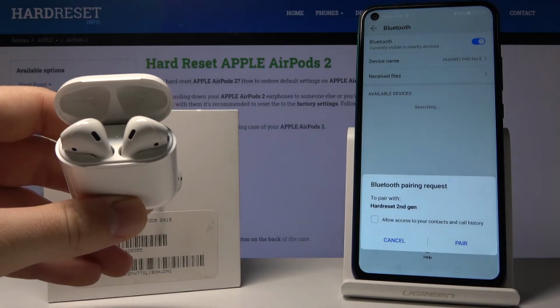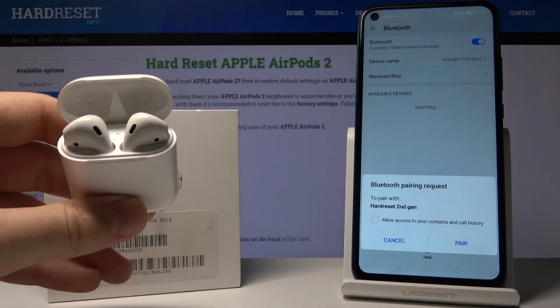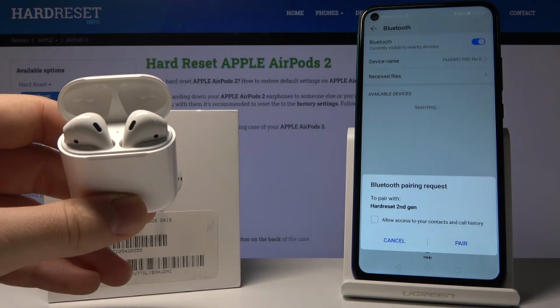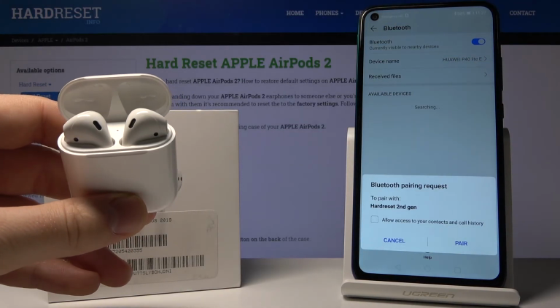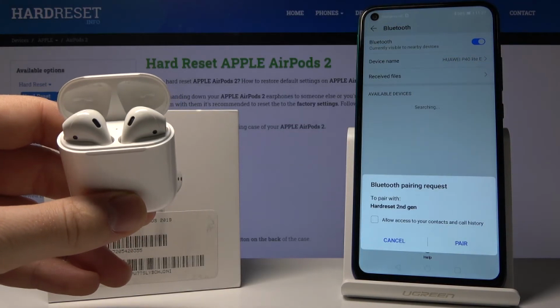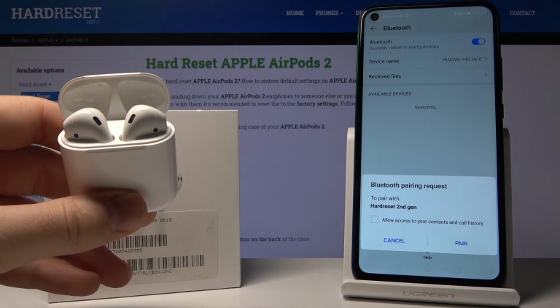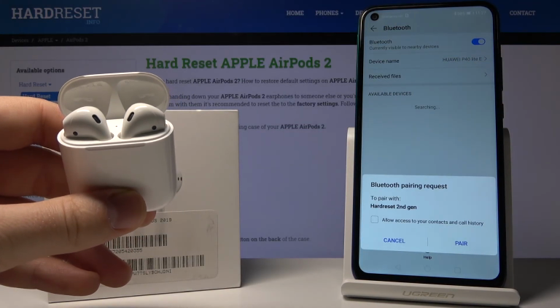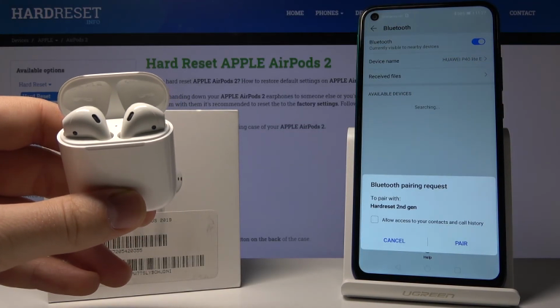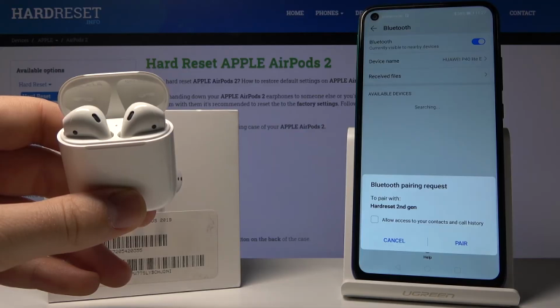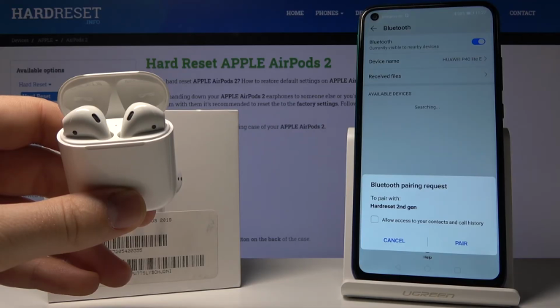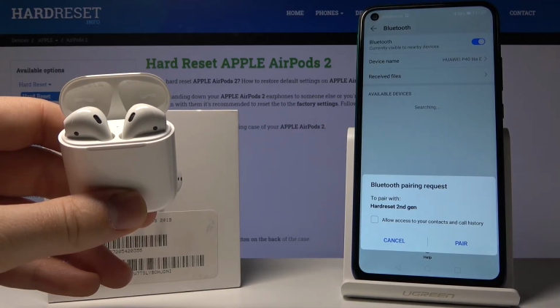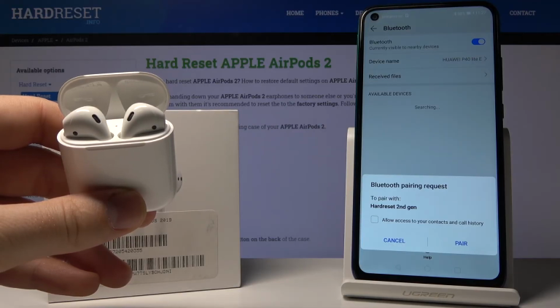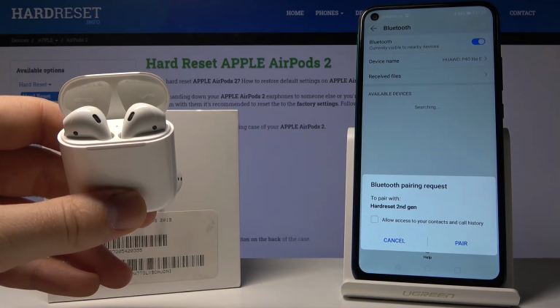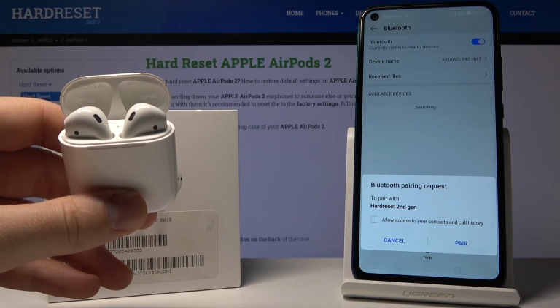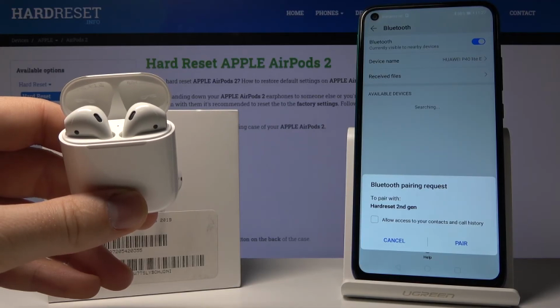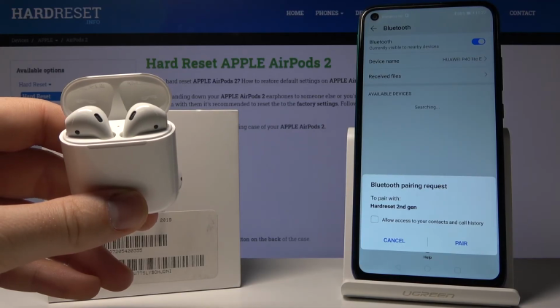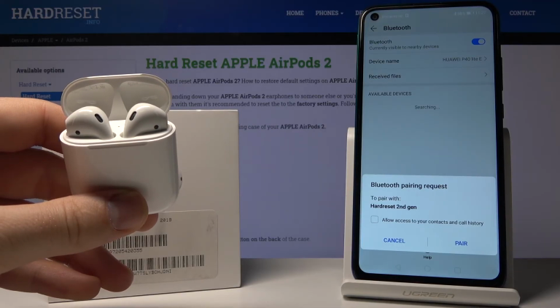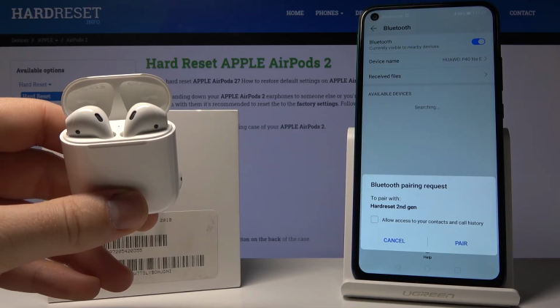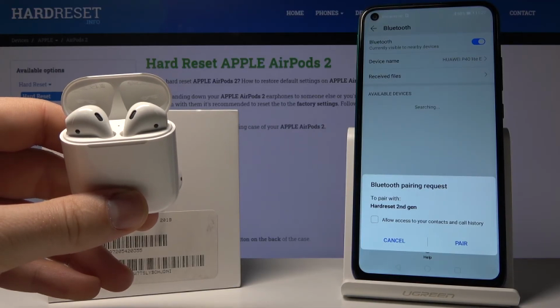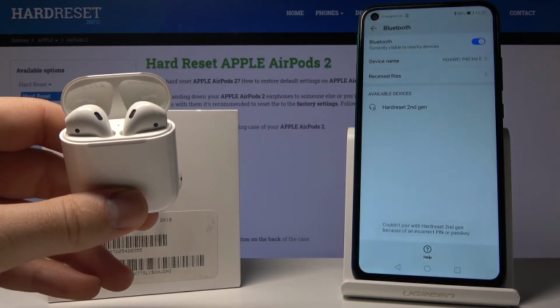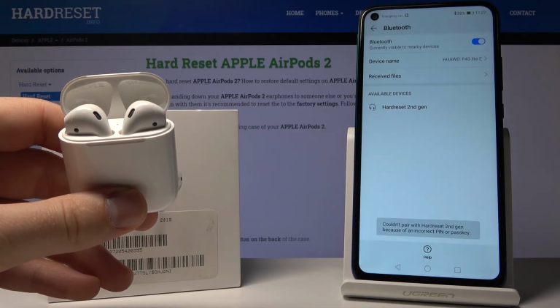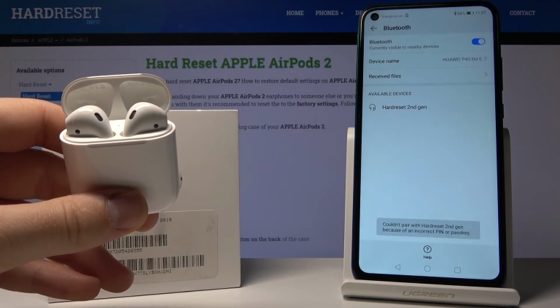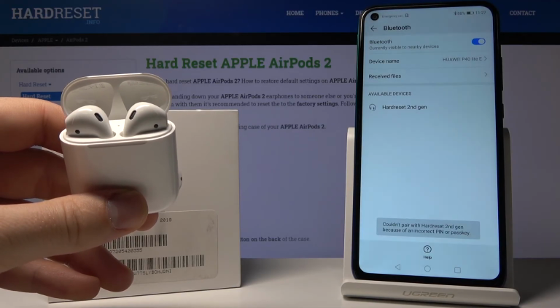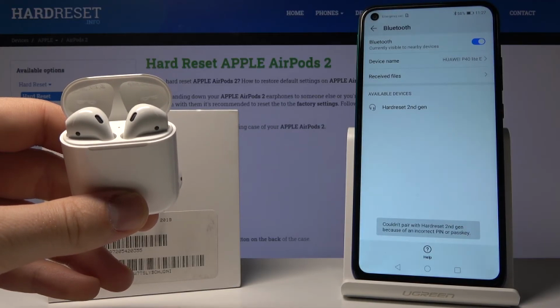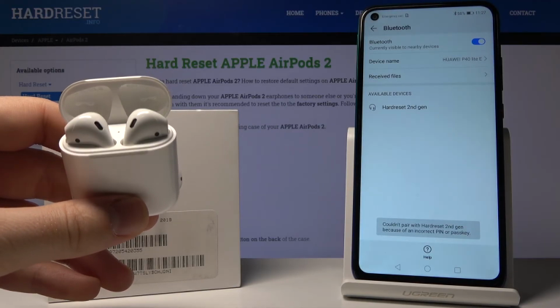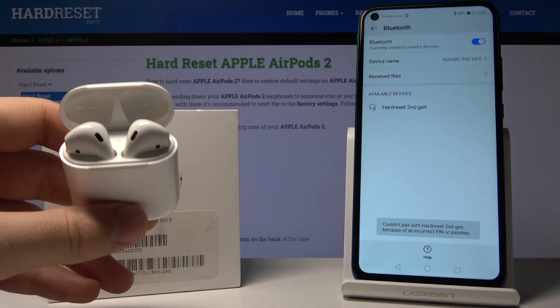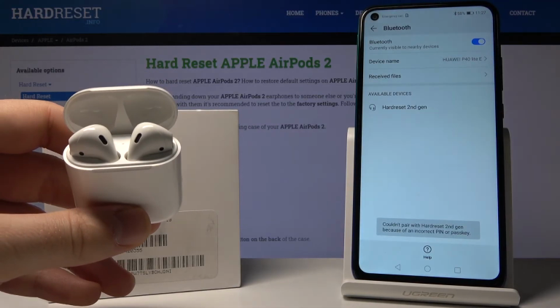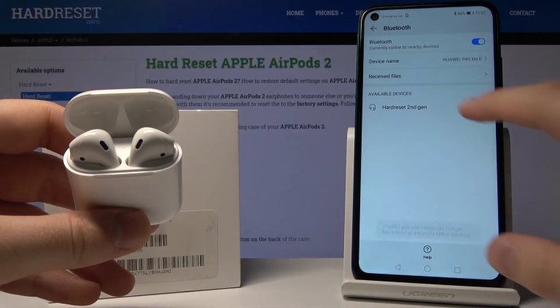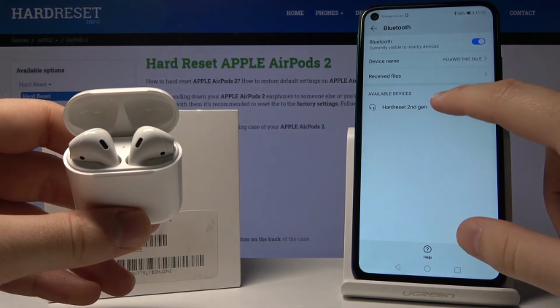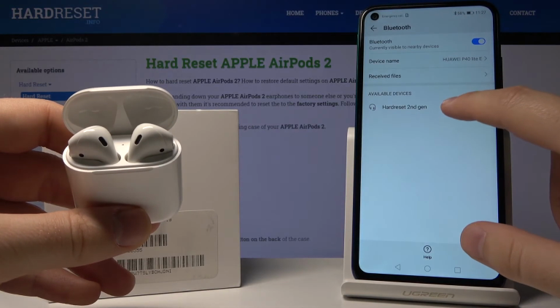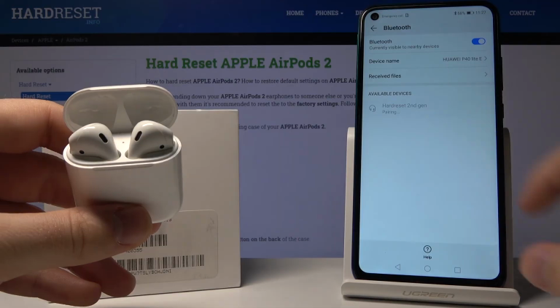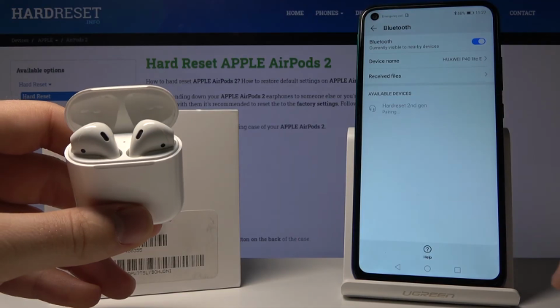It's blinking white, then red. Right now click on your paired device and as you can see they just disconnected. So now we can just pair them again. This is how the hardware reset looks with AirPods second generation and an Android device.